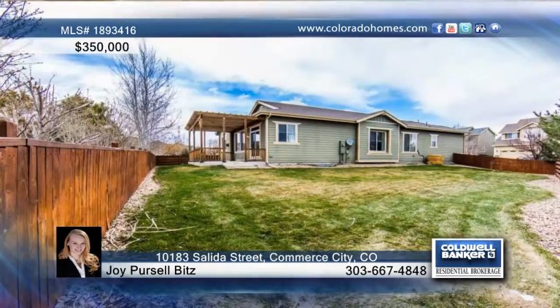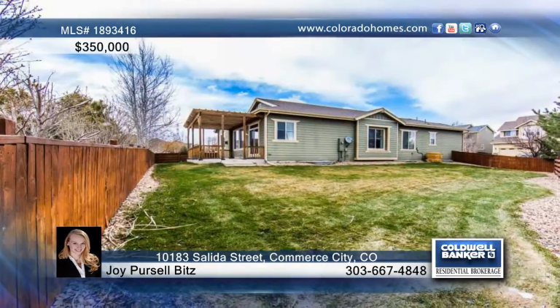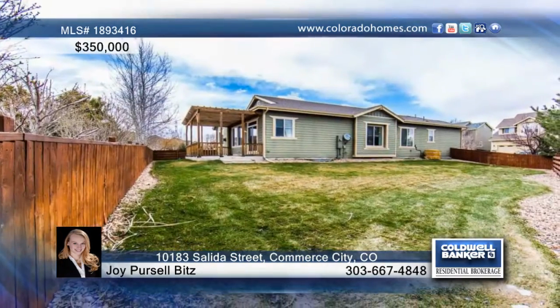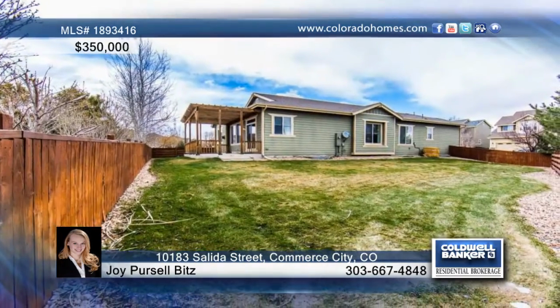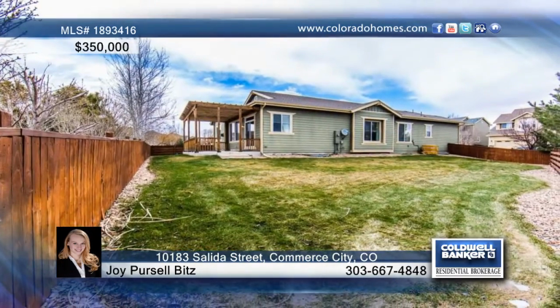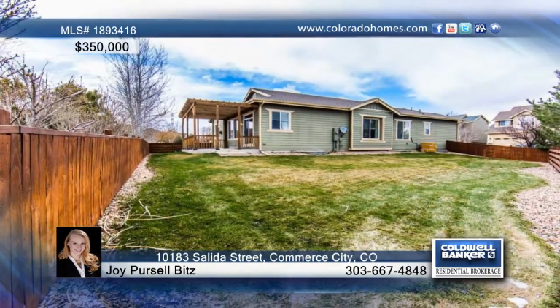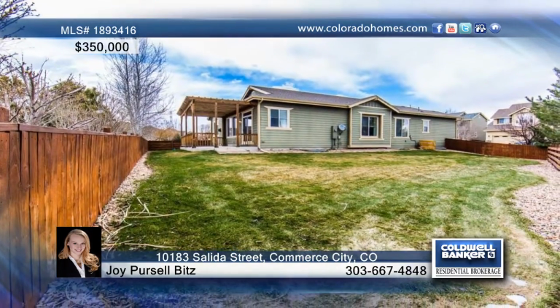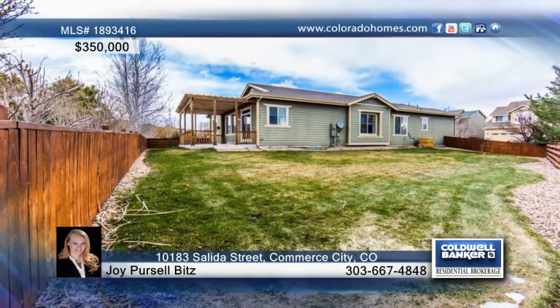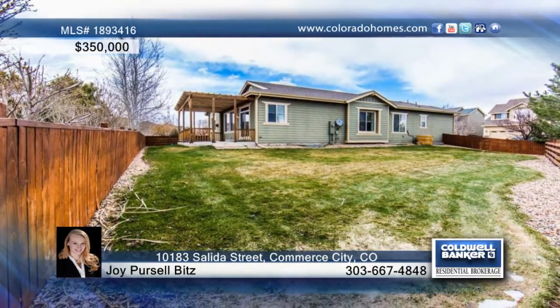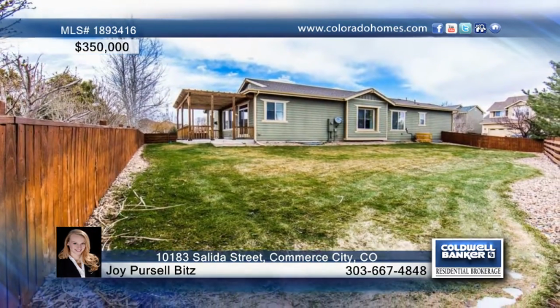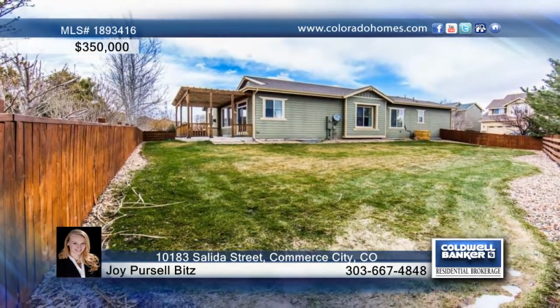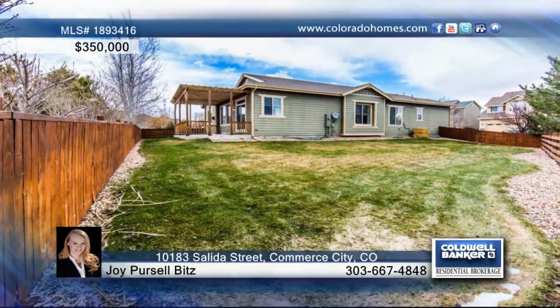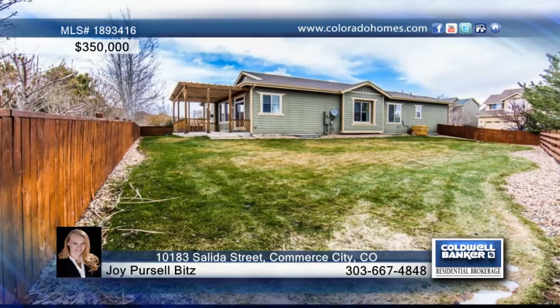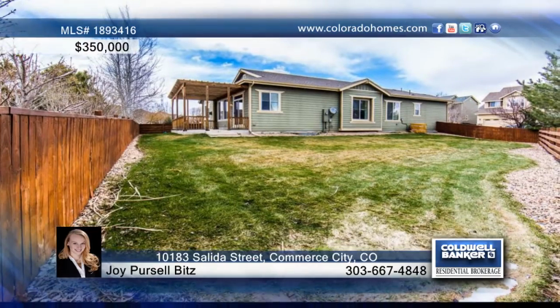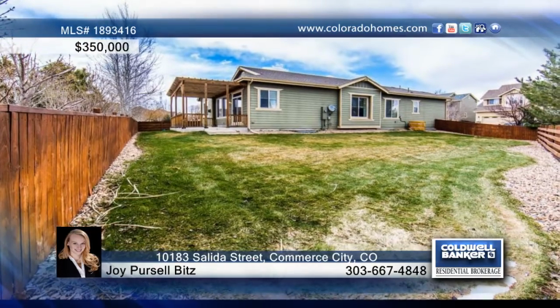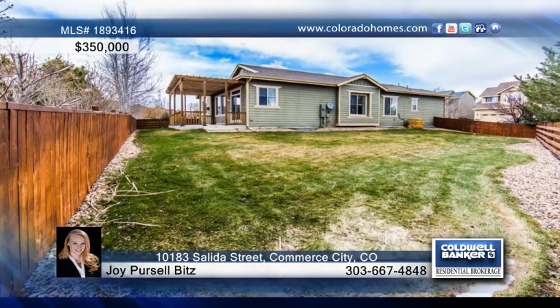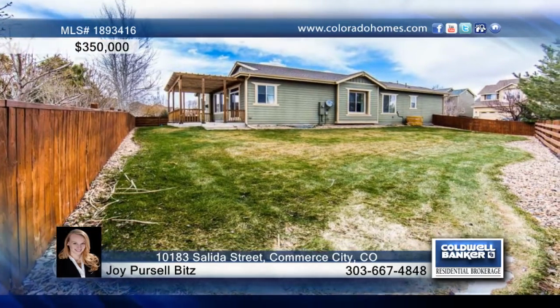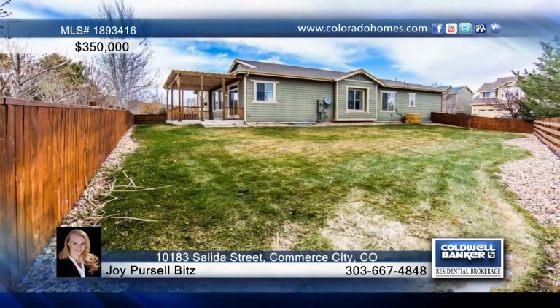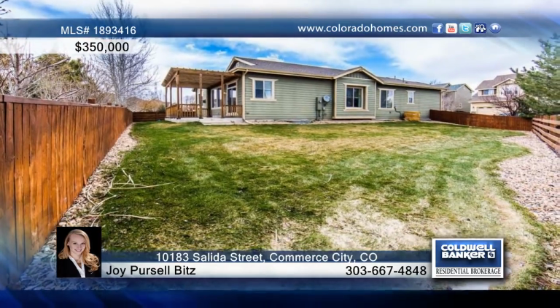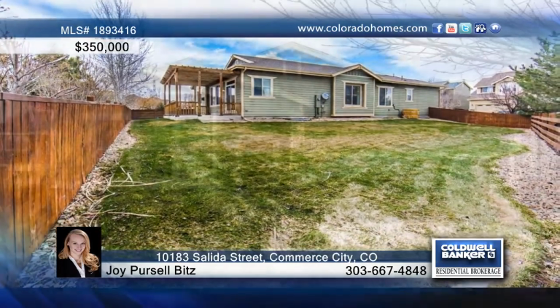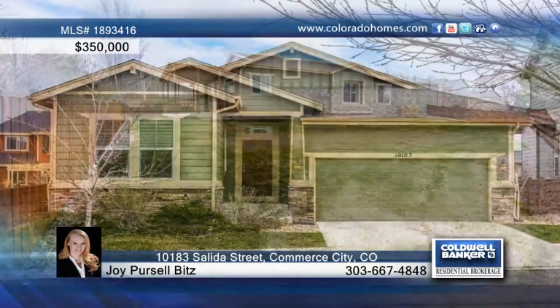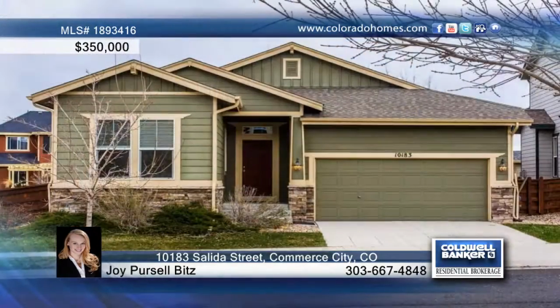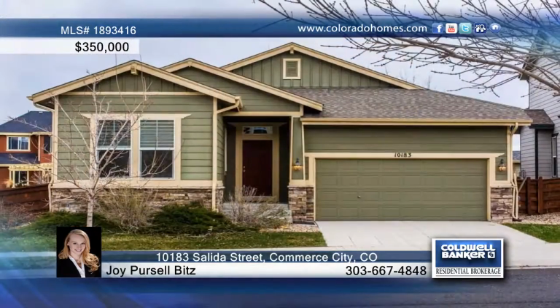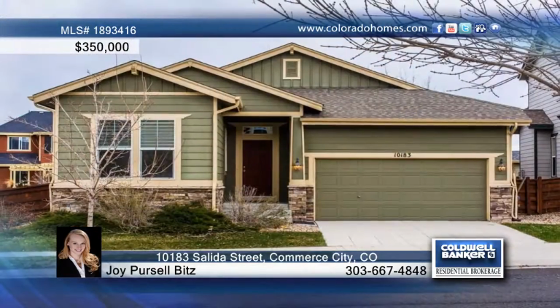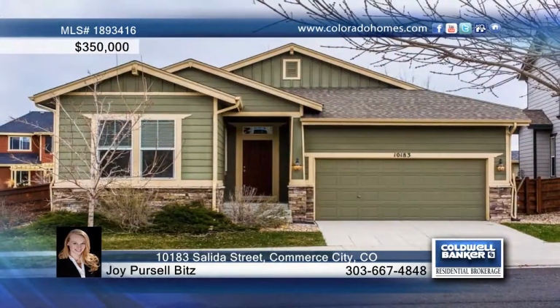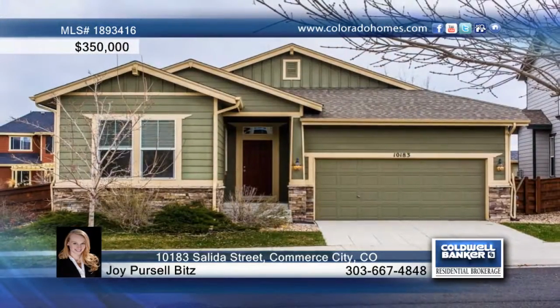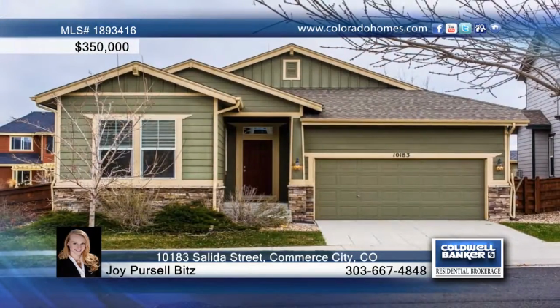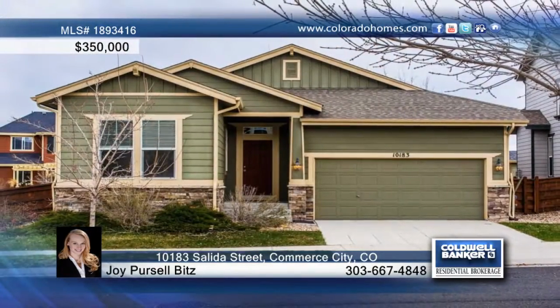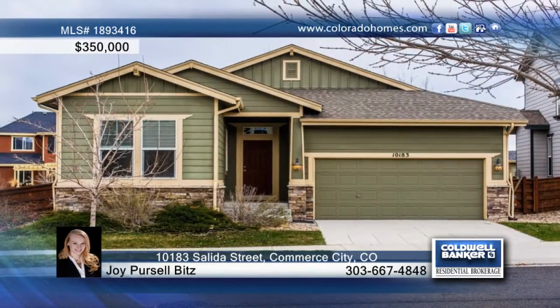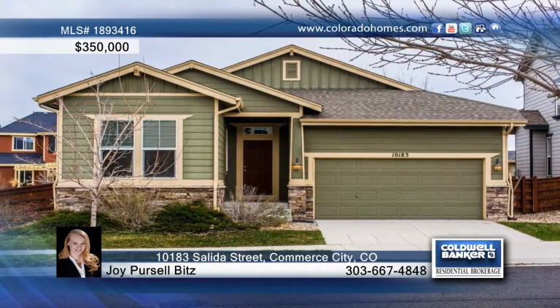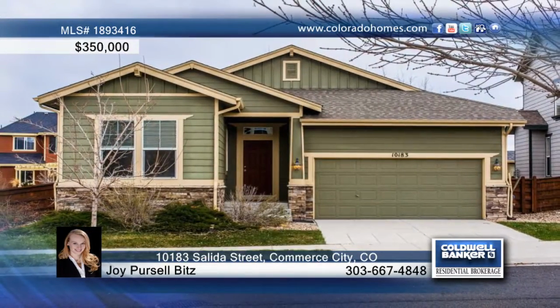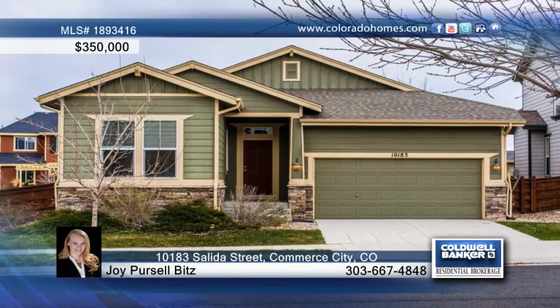Joy Purcell Bits says this one will surely not last. Call now to schedule a private showing.